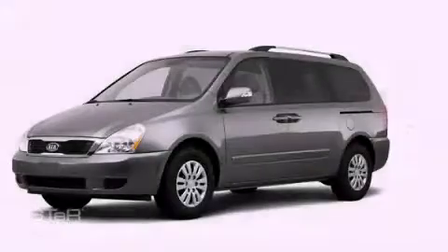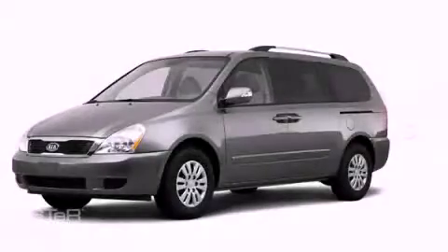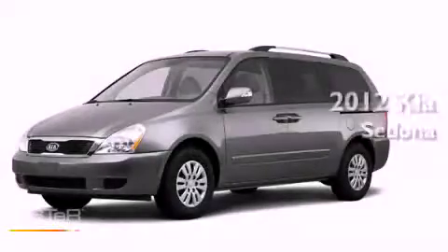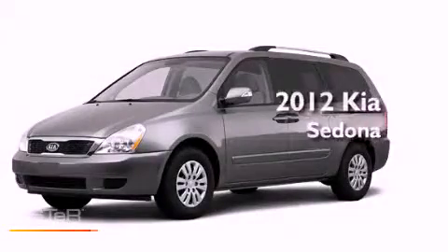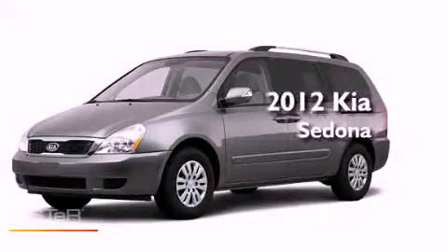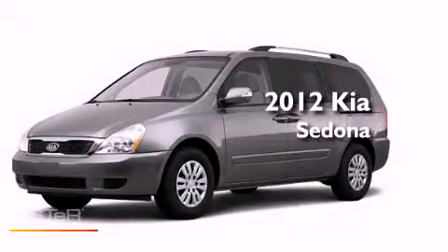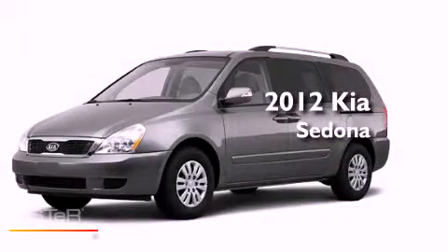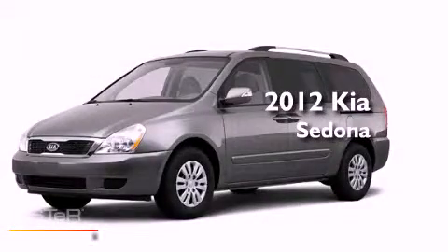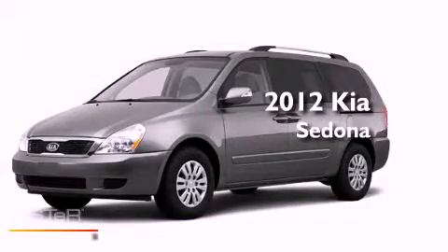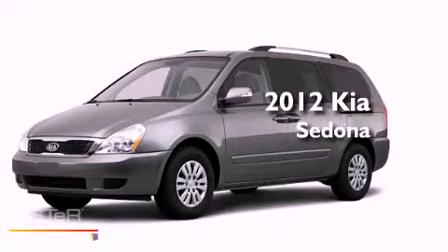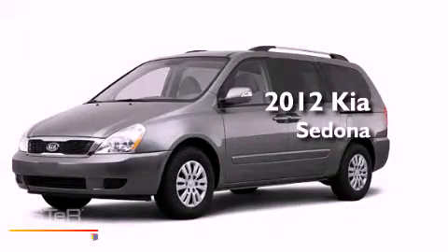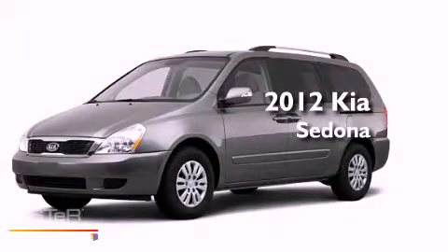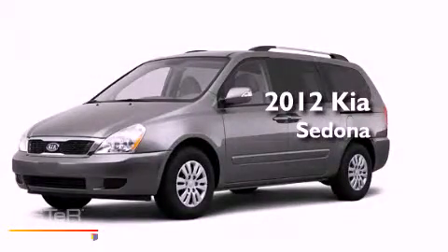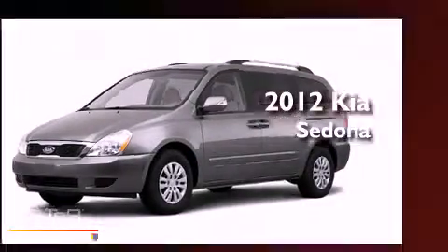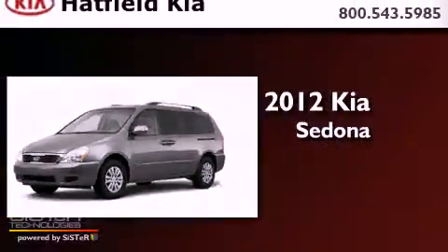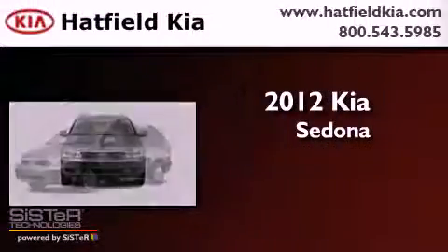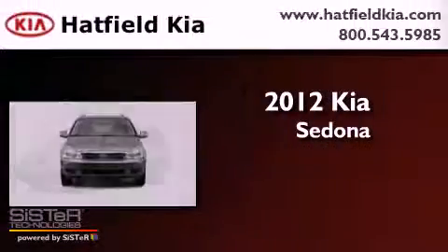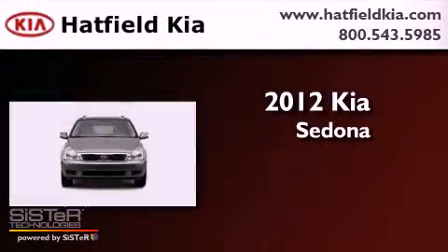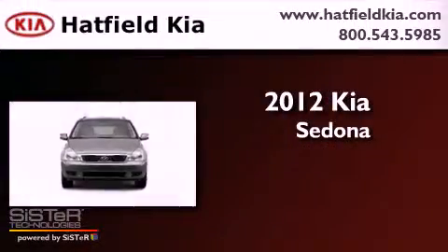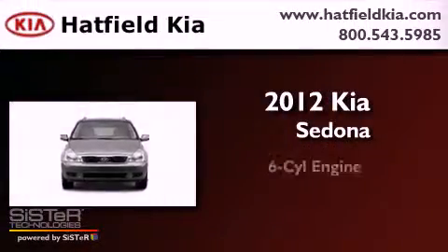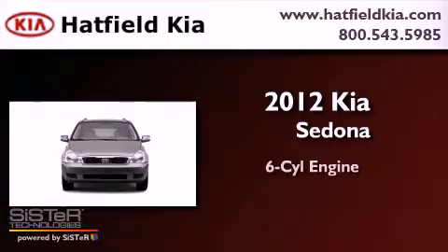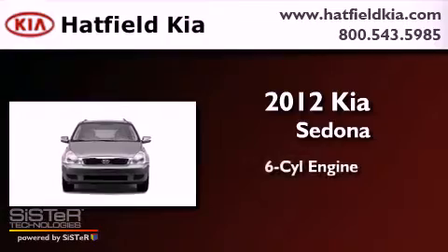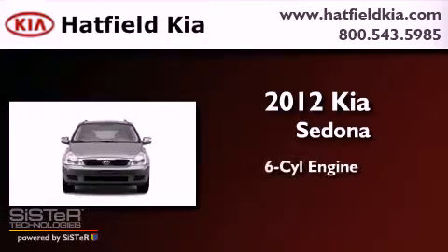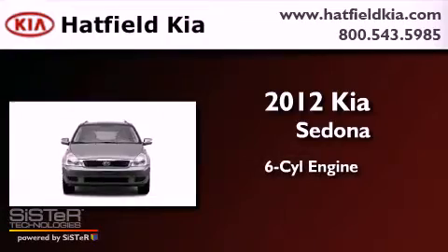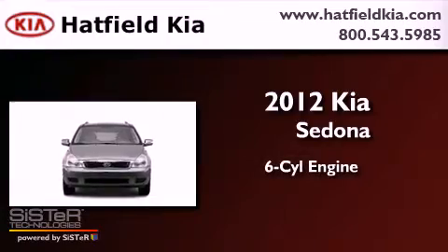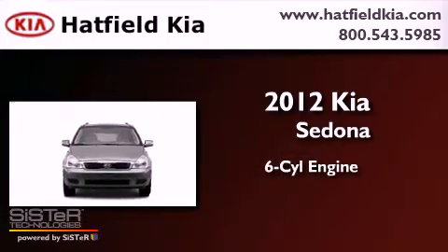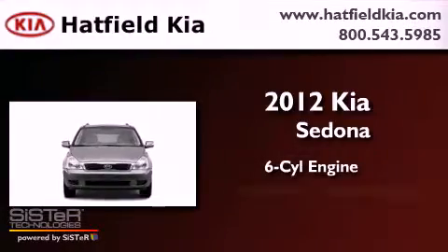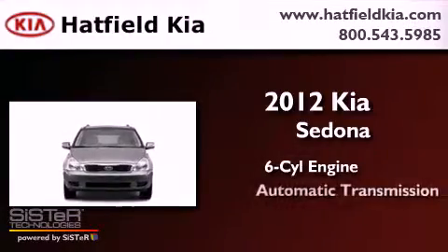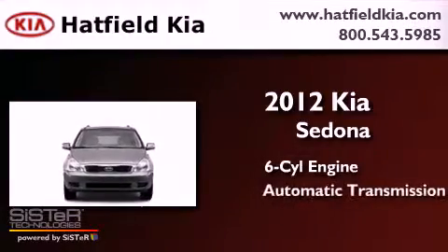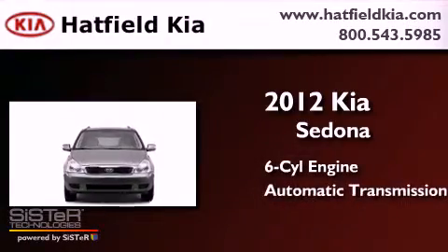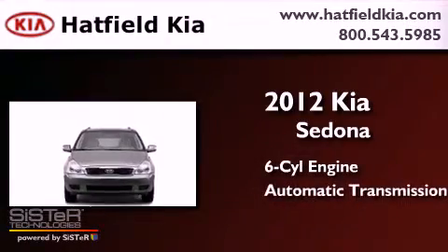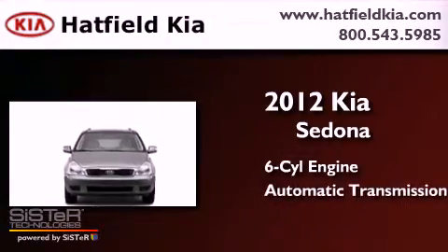This is a brand new 2012 Kia Sedona. It has a six-cylinder engine and an automatic transmission.